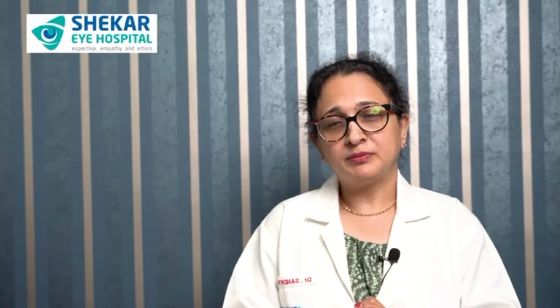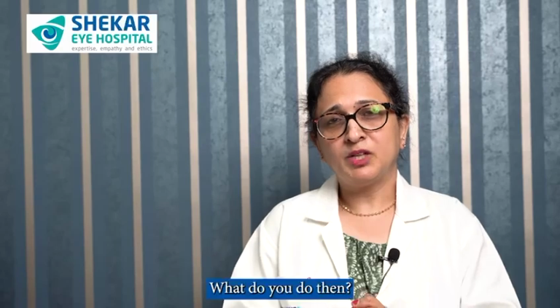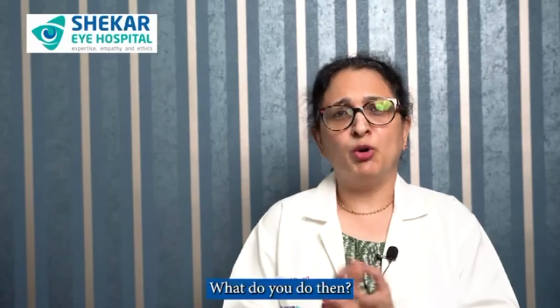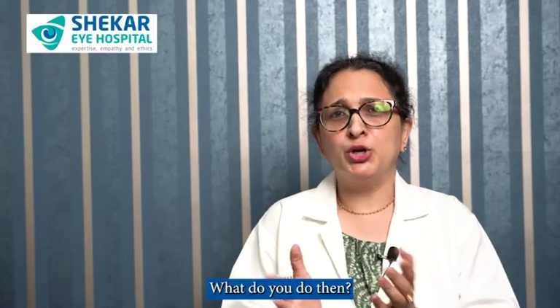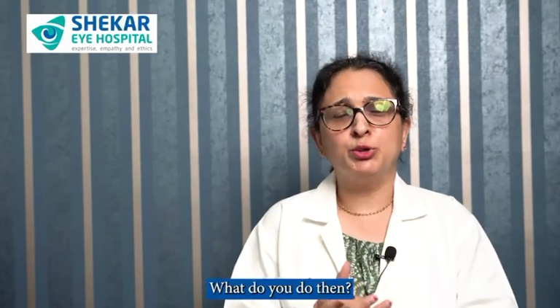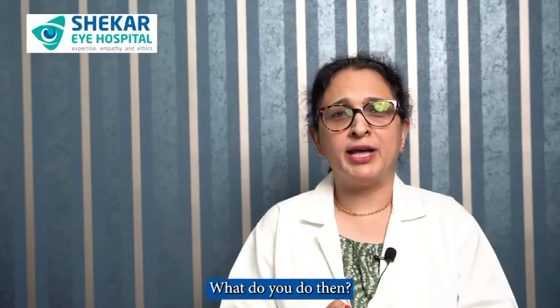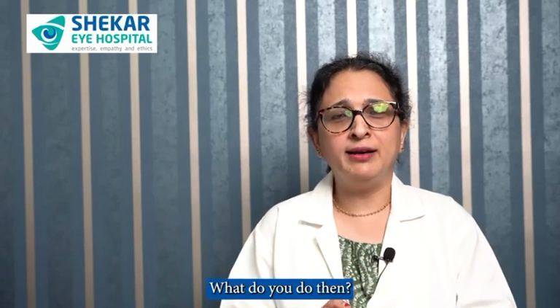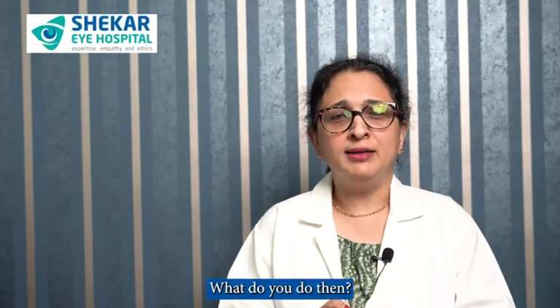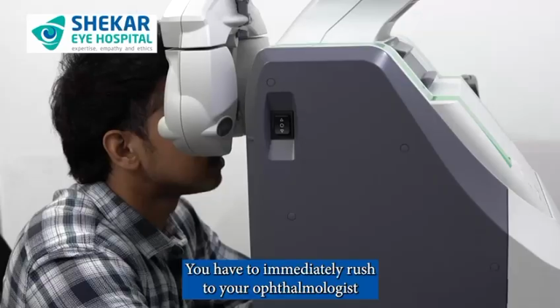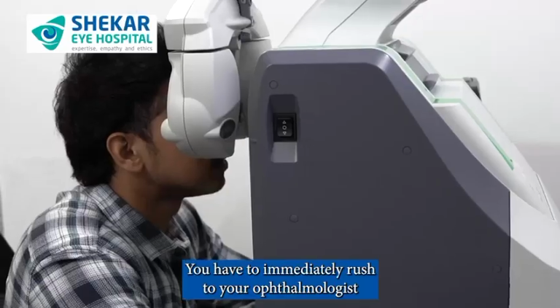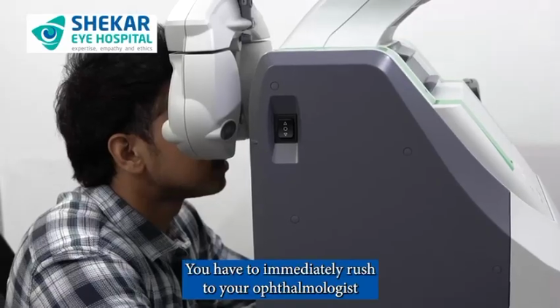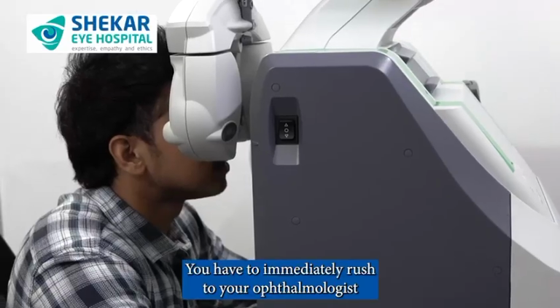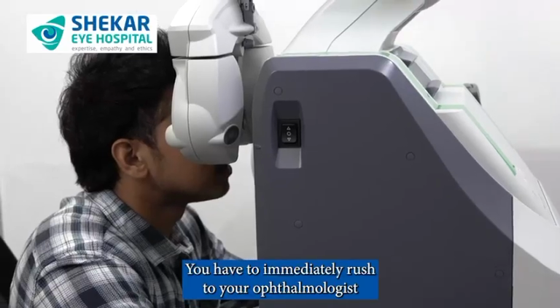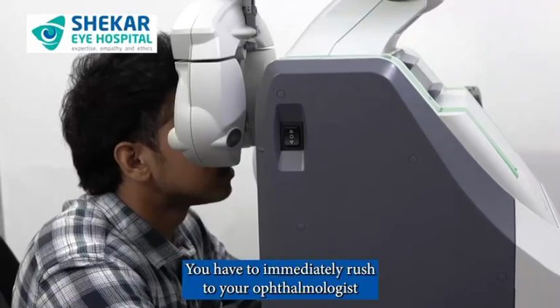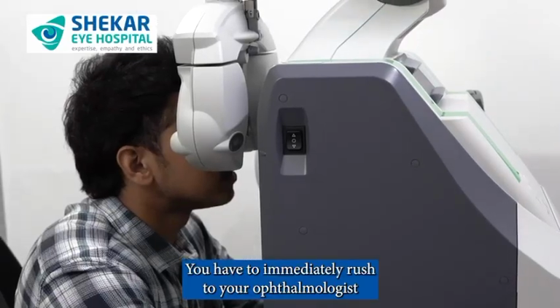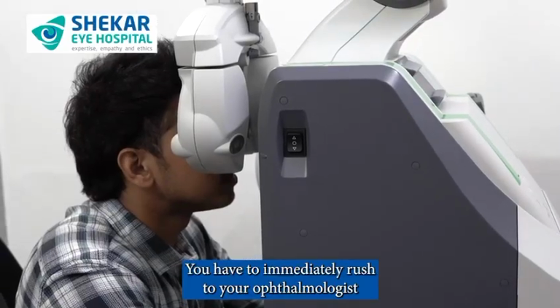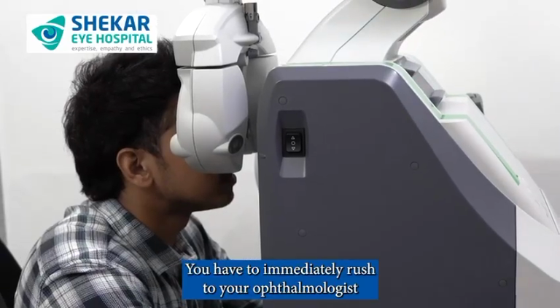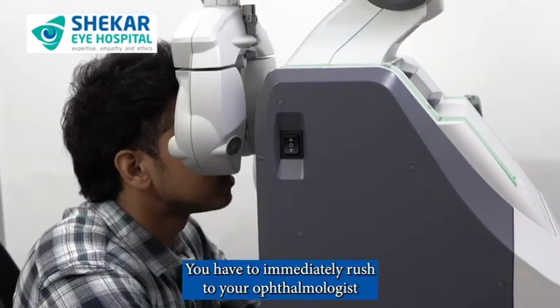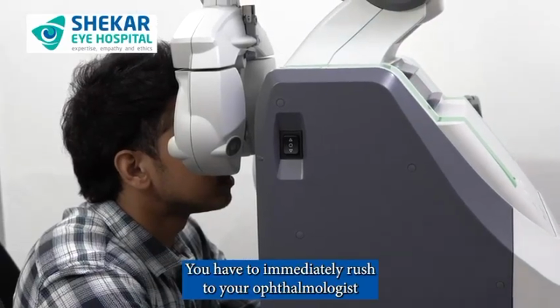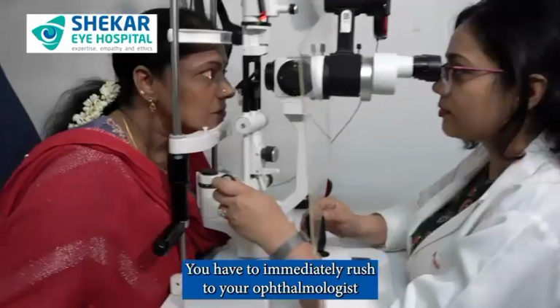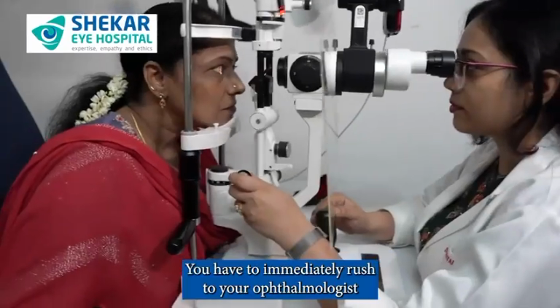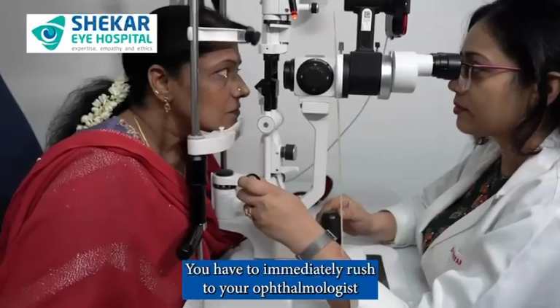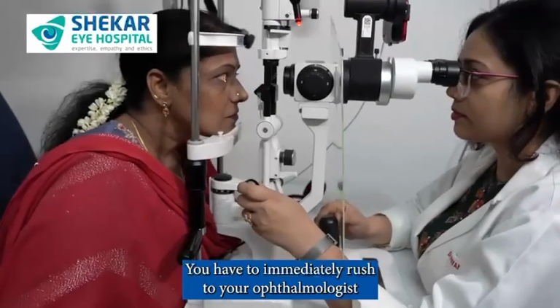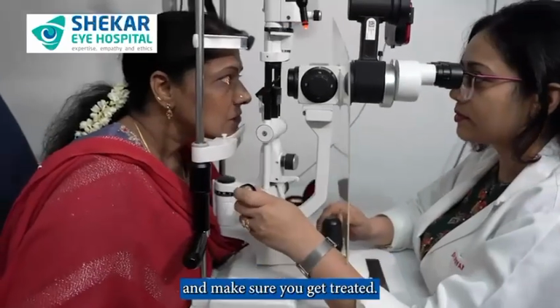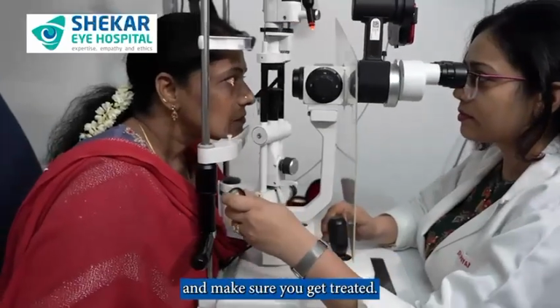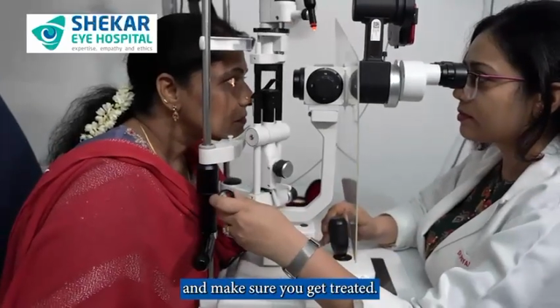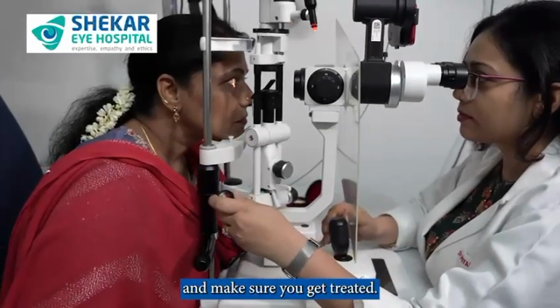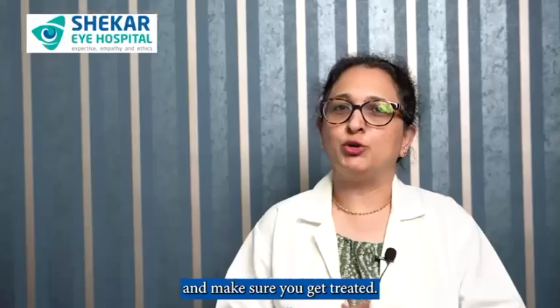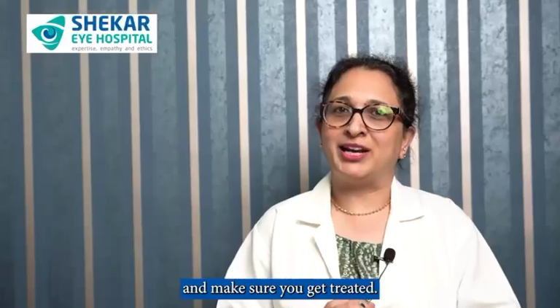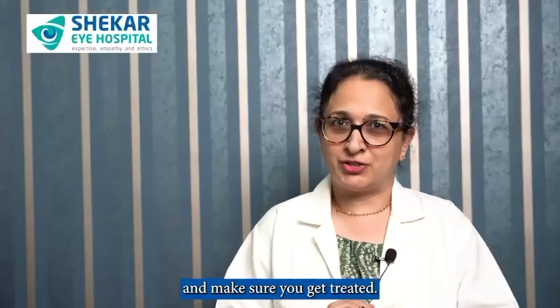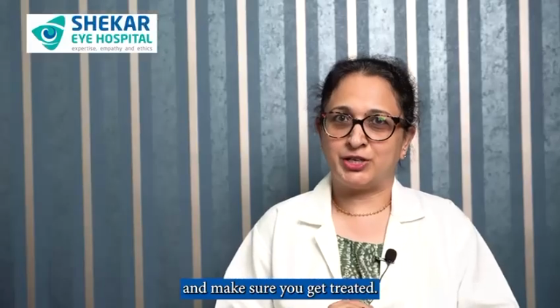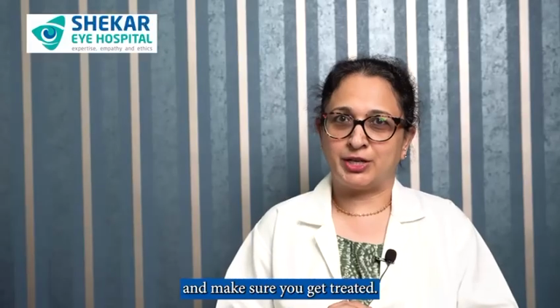What do you do then? You have to immediately rush to your ophthalmologist and make sure you get treated.